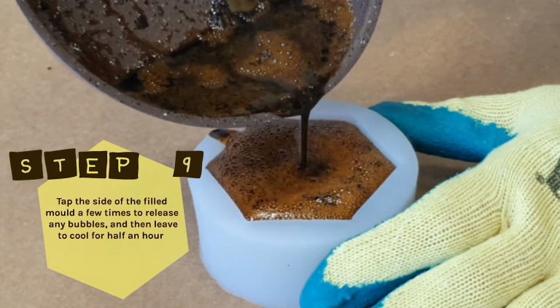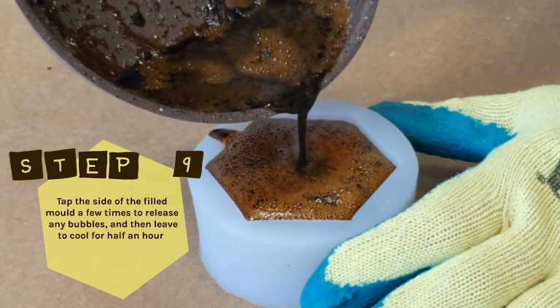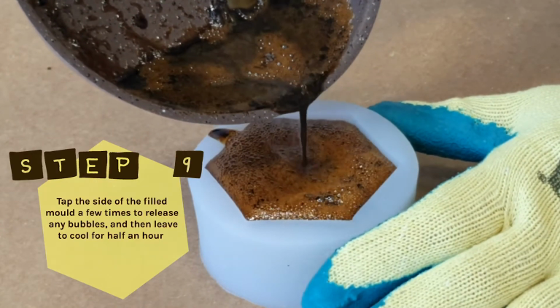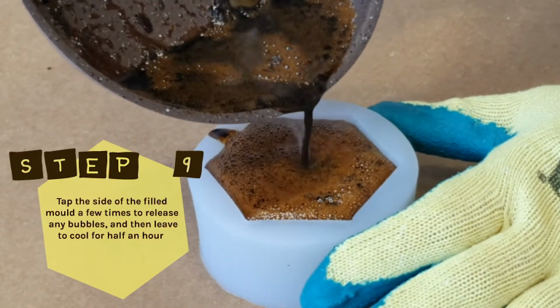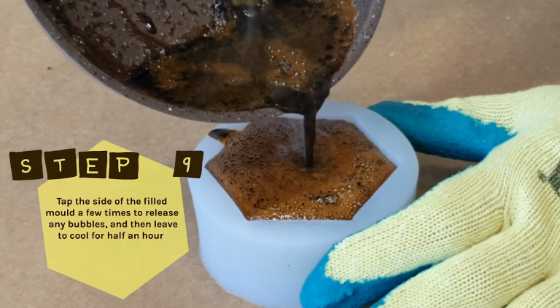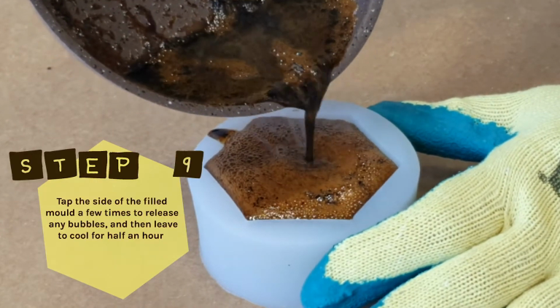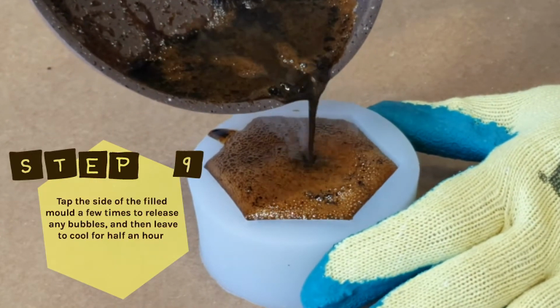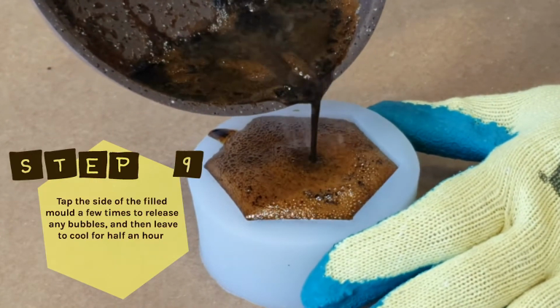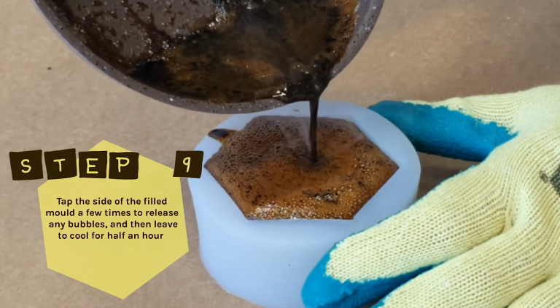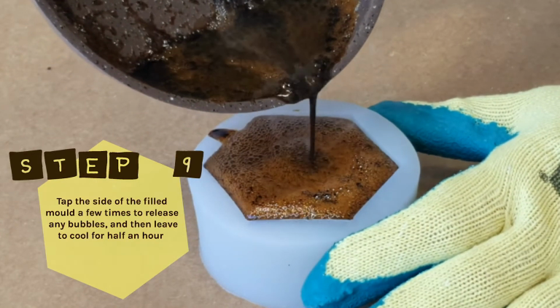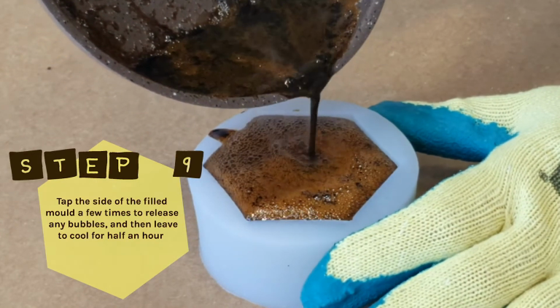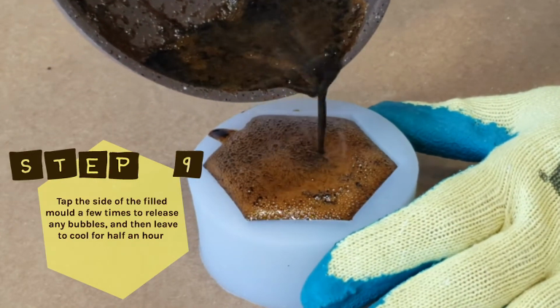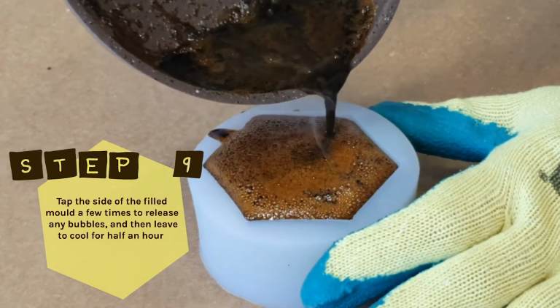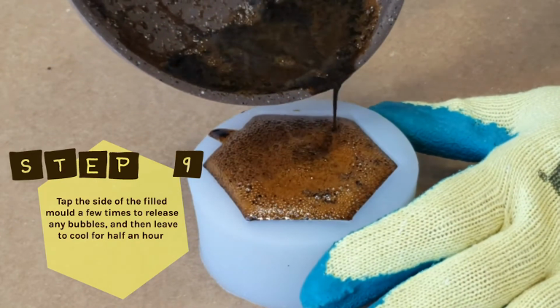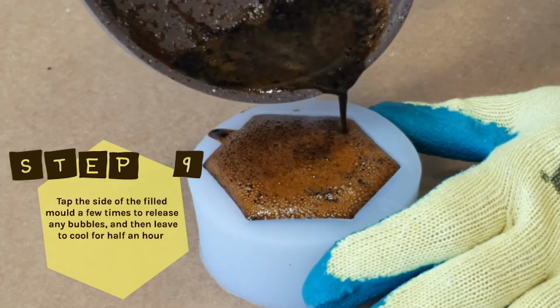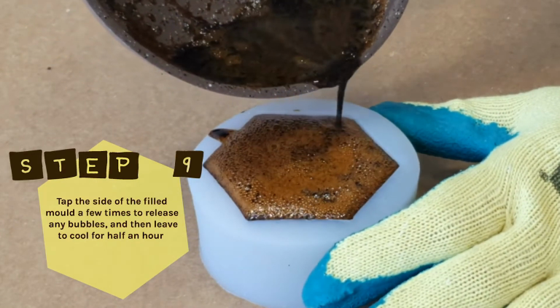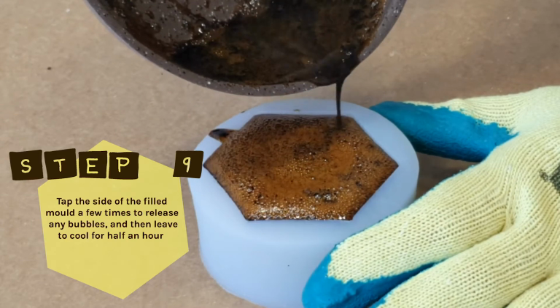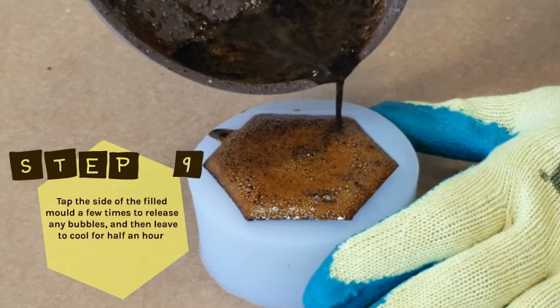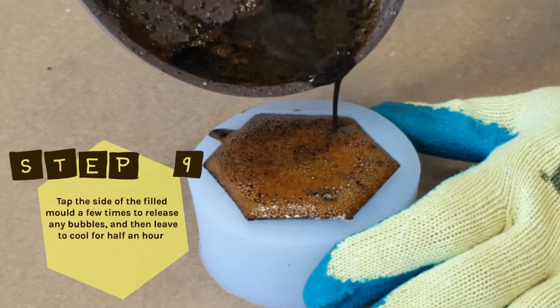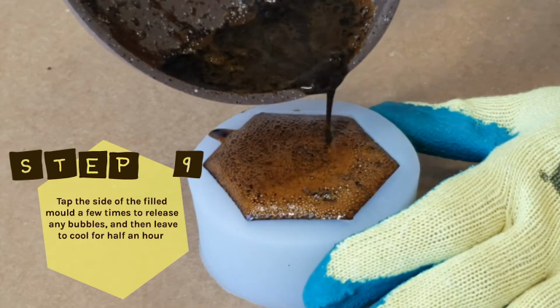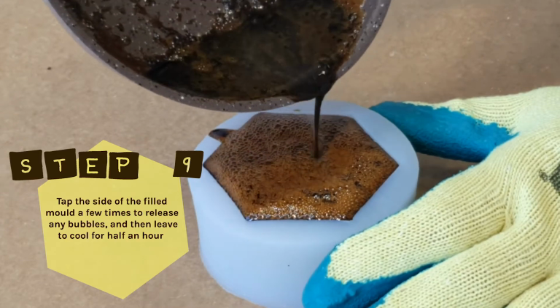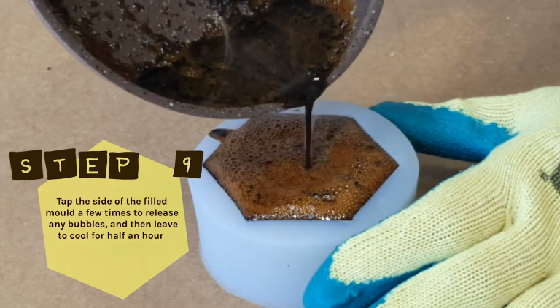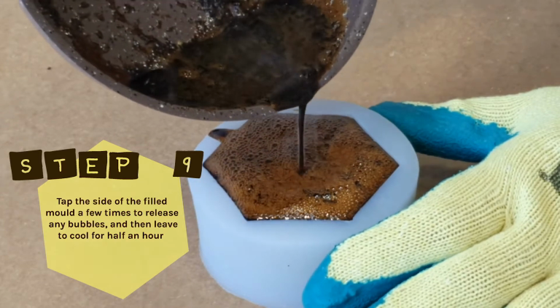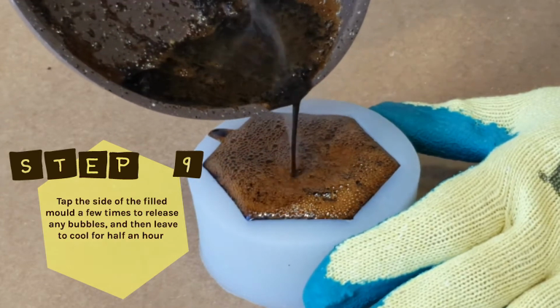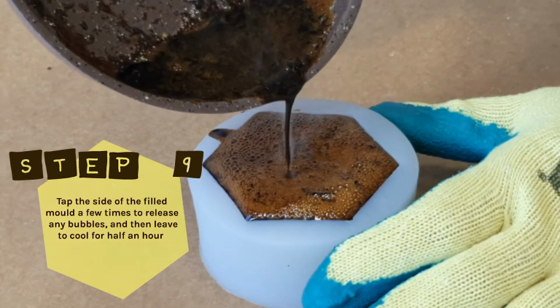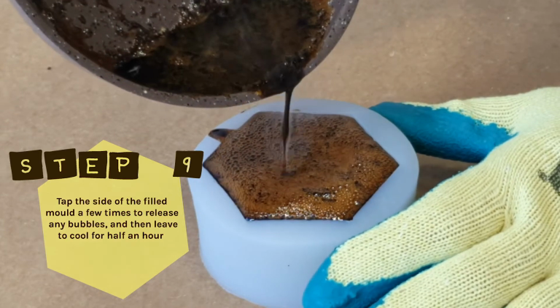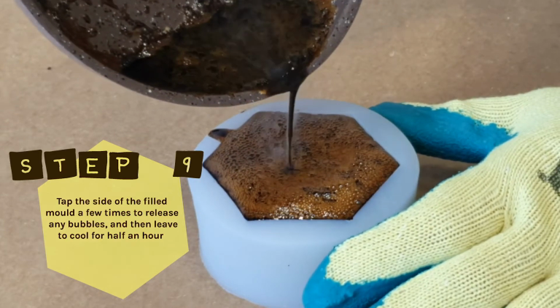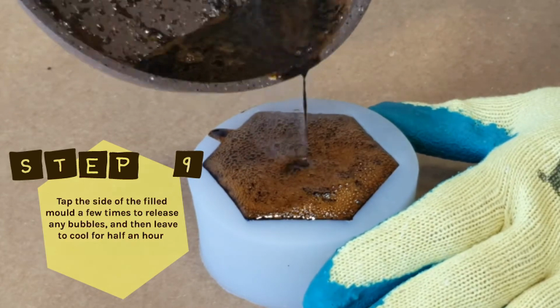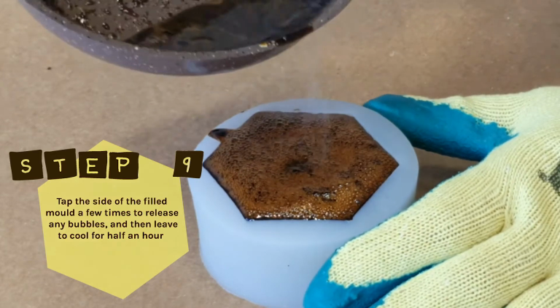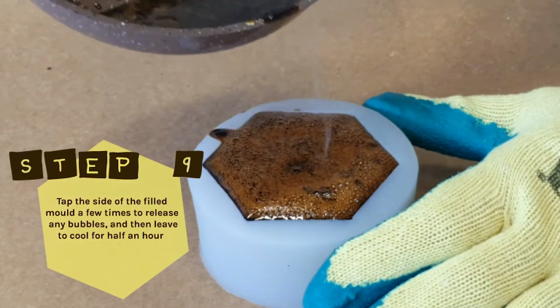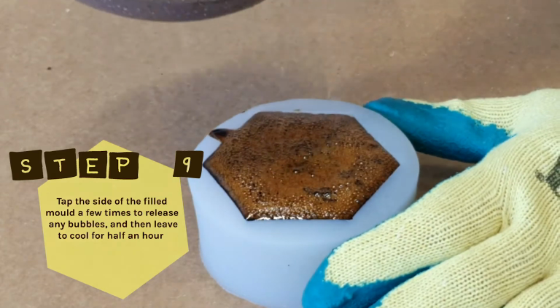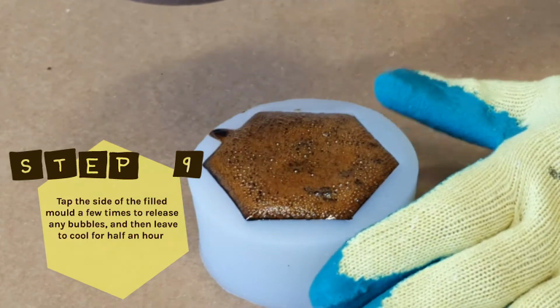Step 9: Tap the side of the mold a few times to release any bubbles, then leave to cool for half an hour.